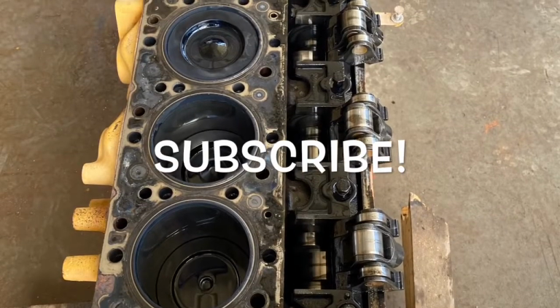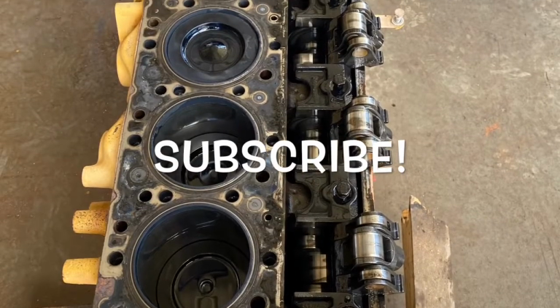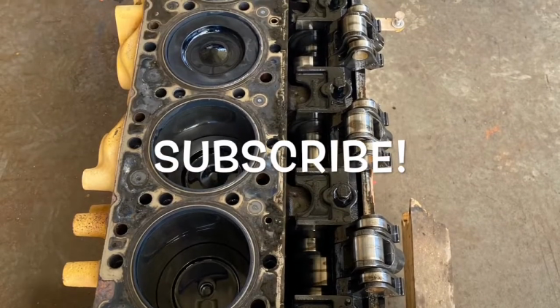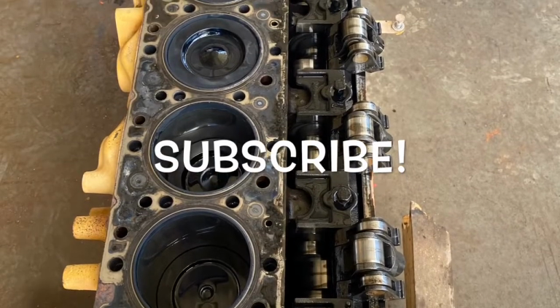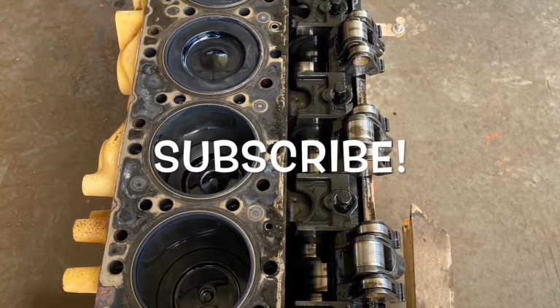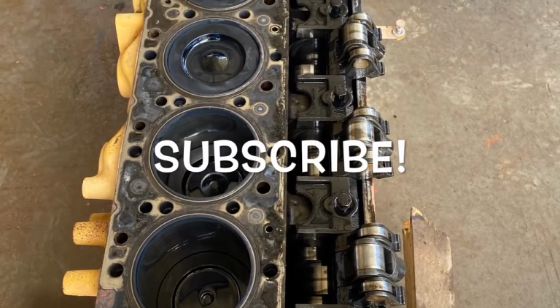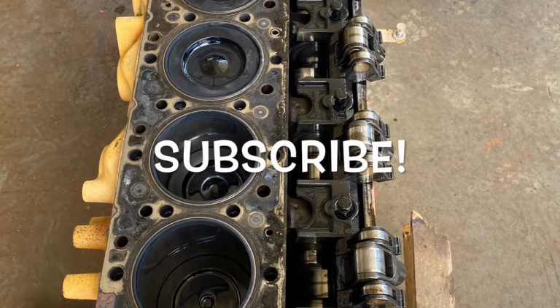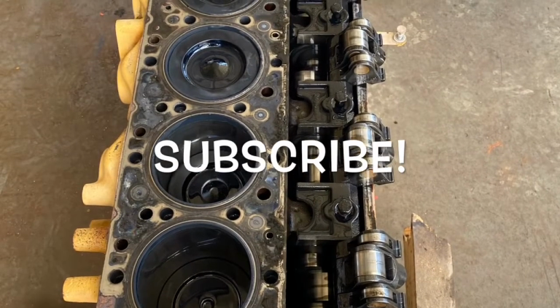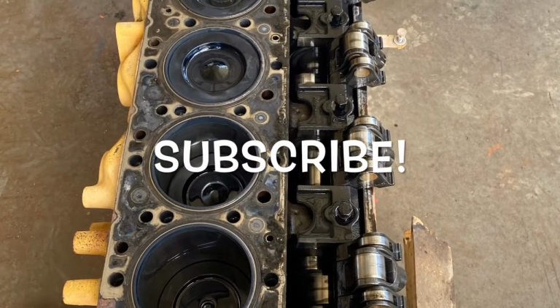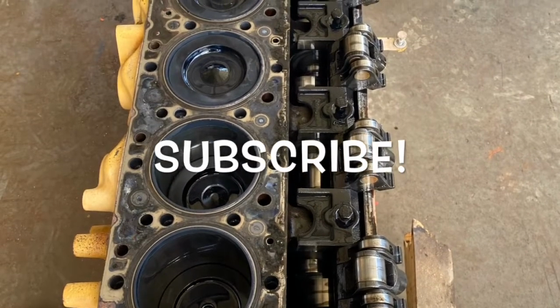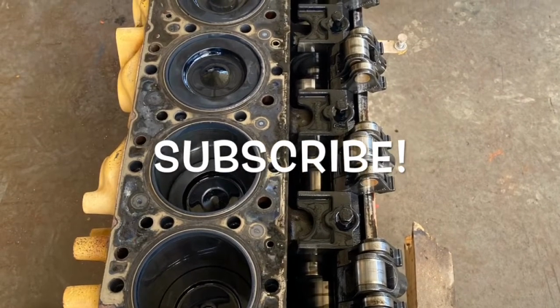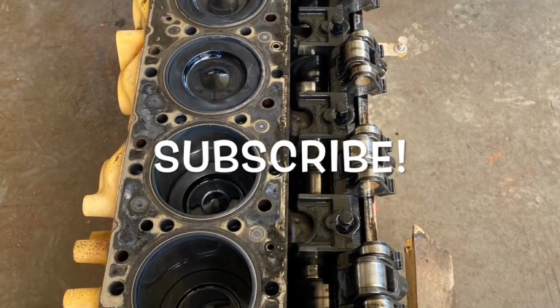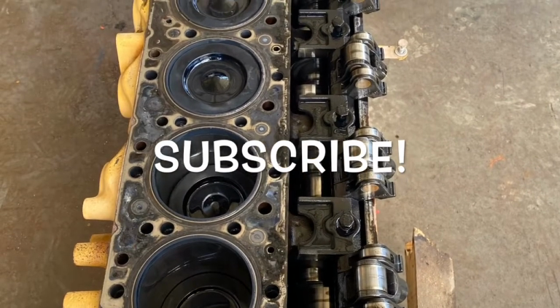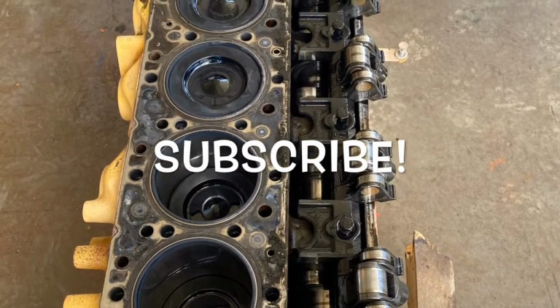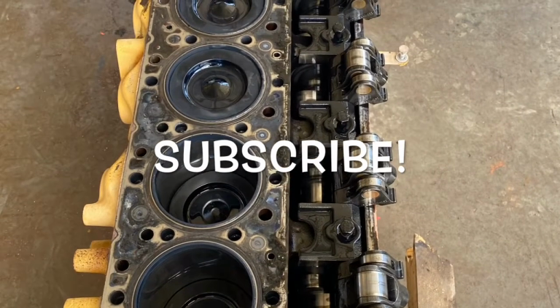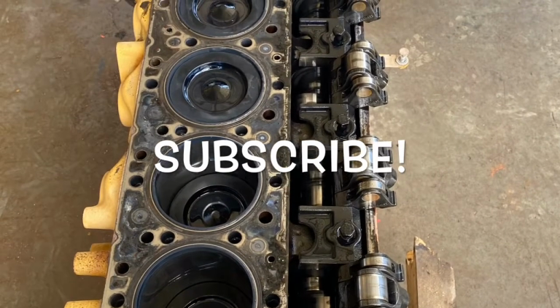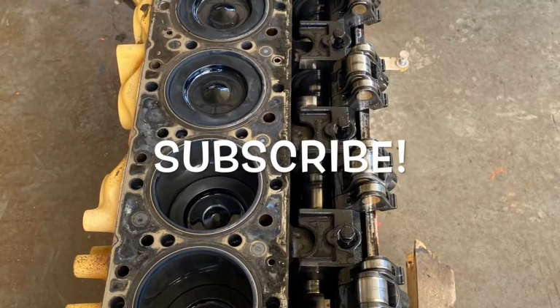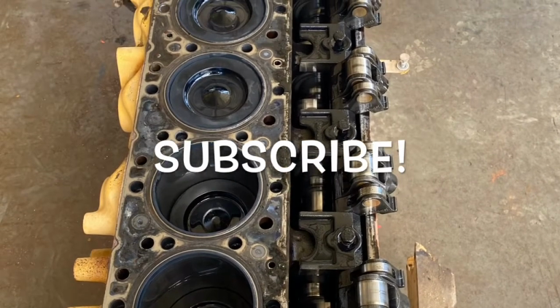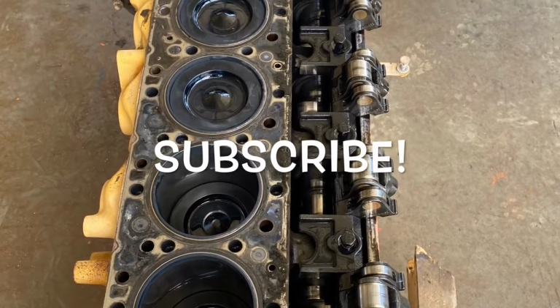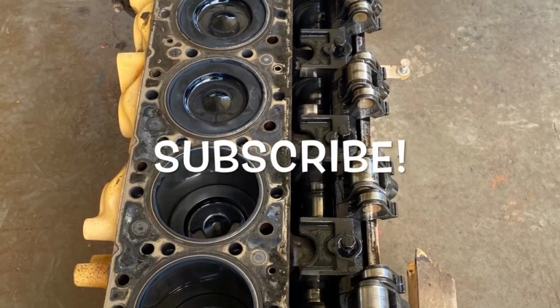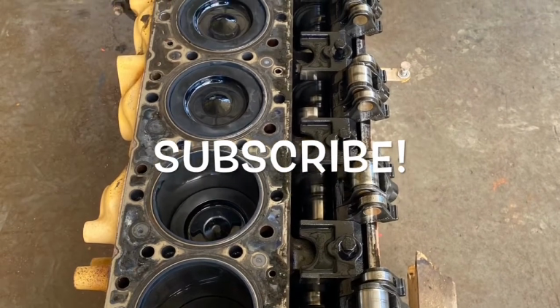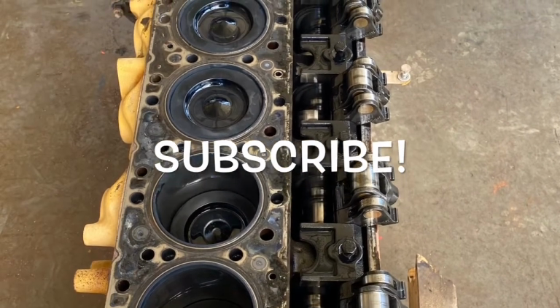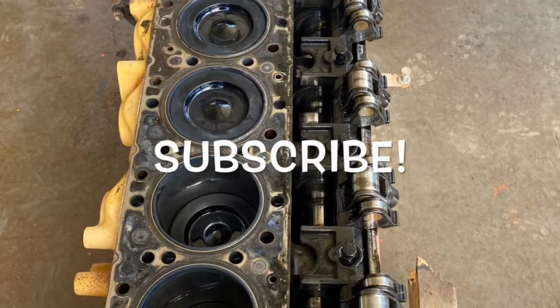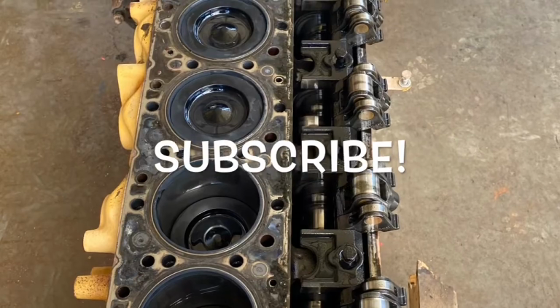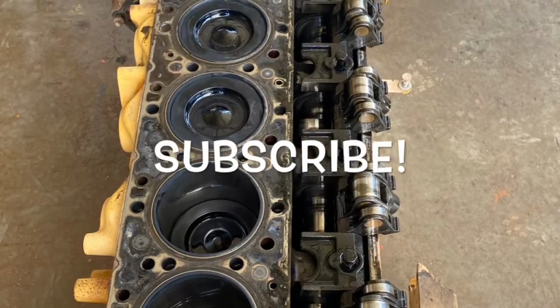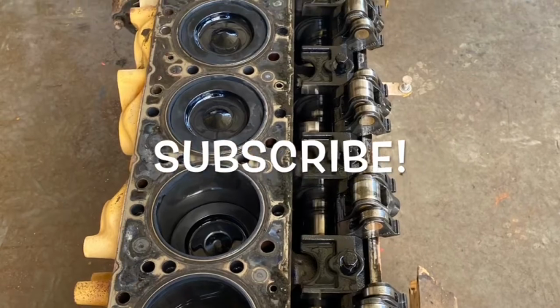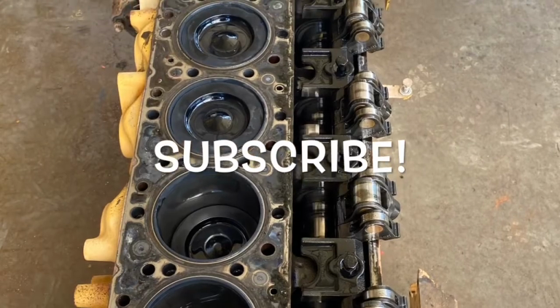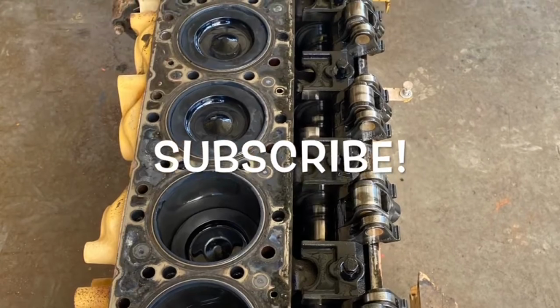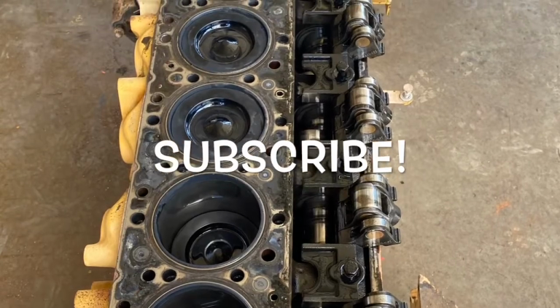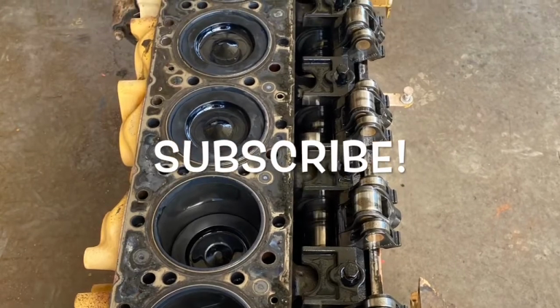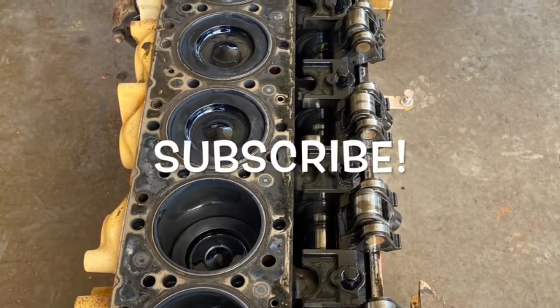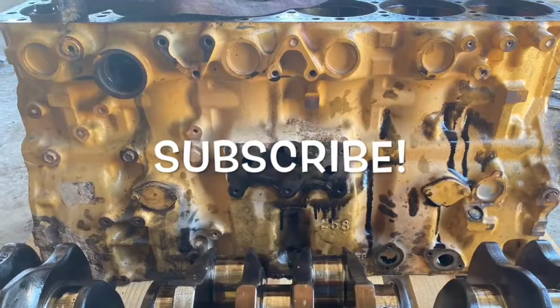Make sure you subscribe to this channel so you don't miss out on the rebuild segments as I load them up.